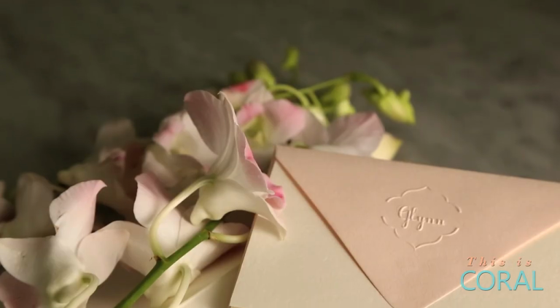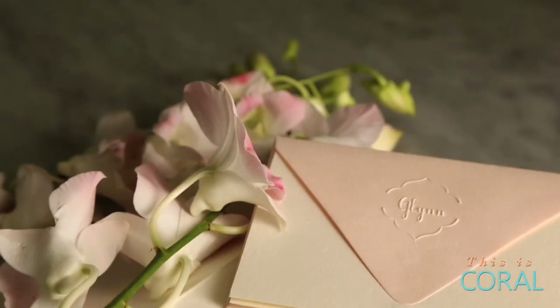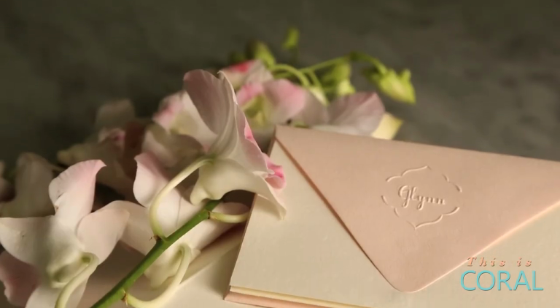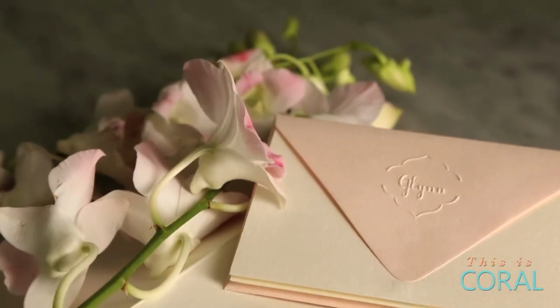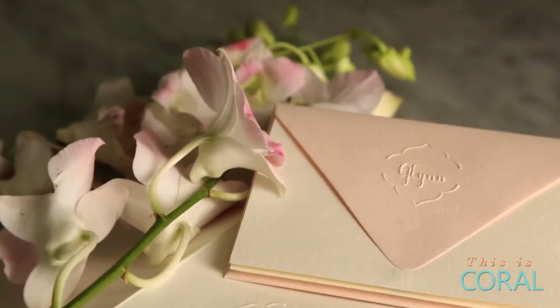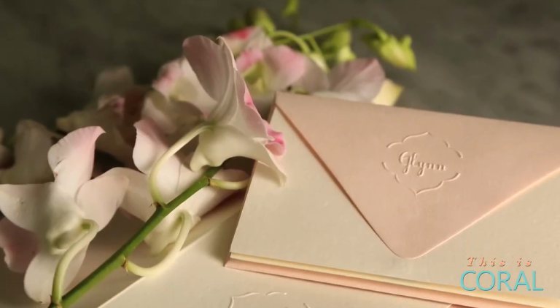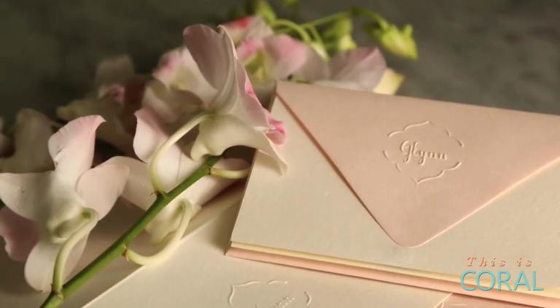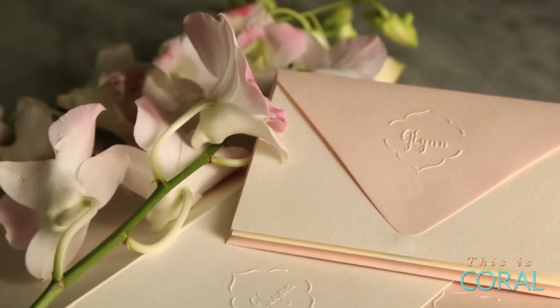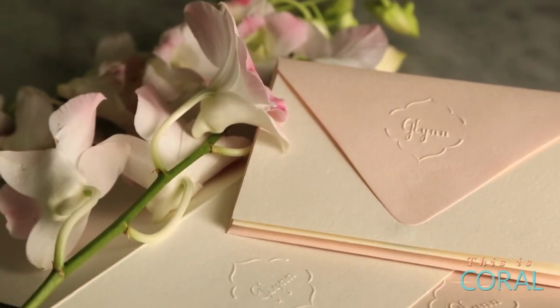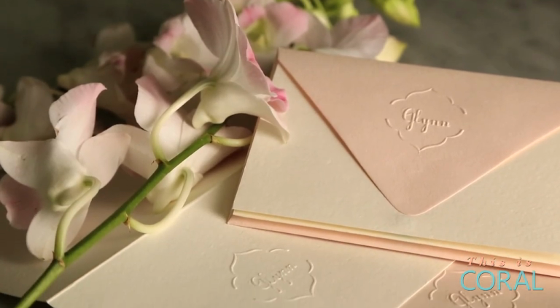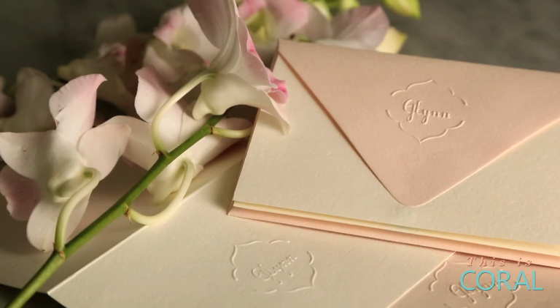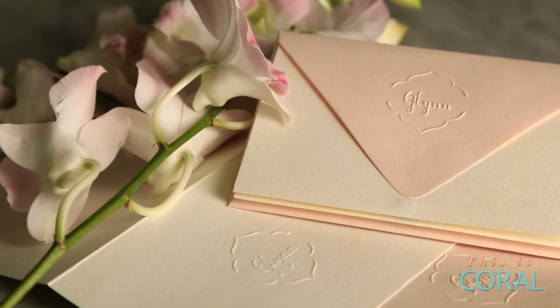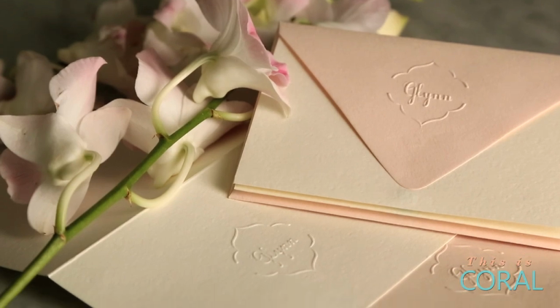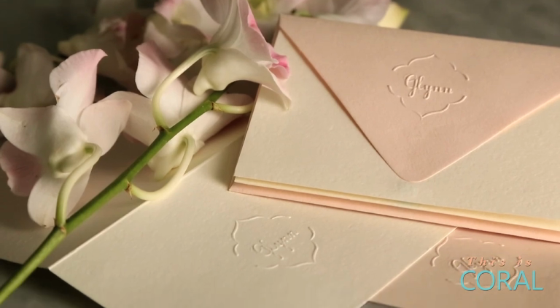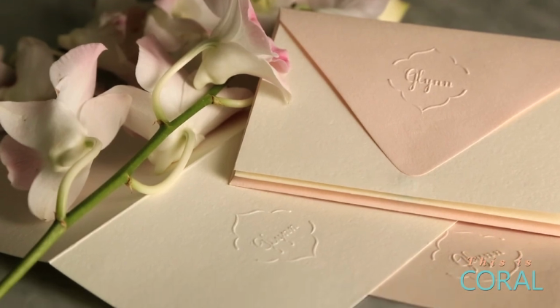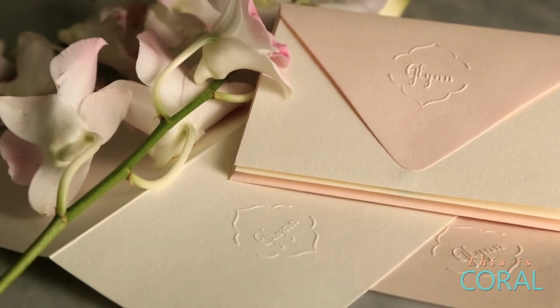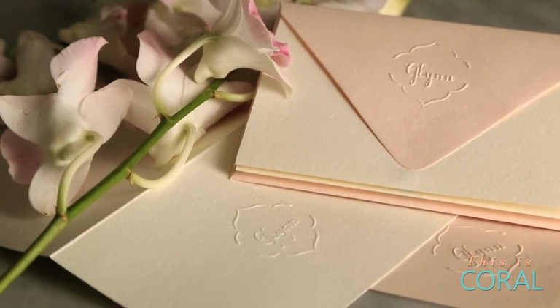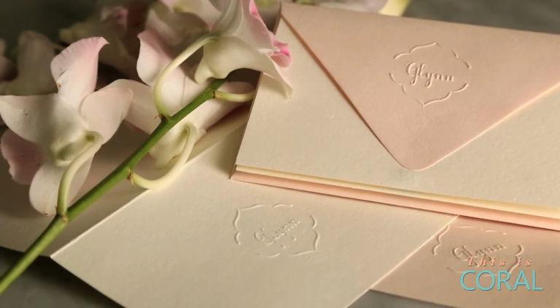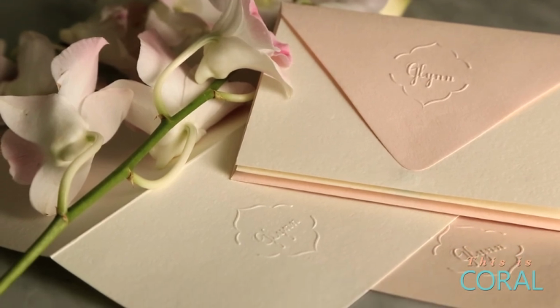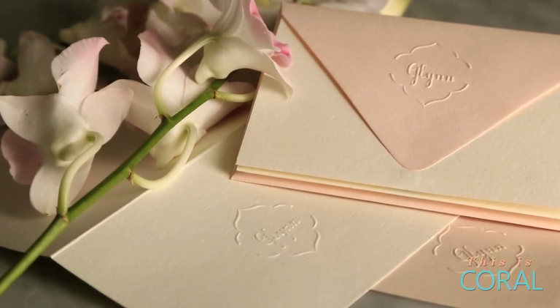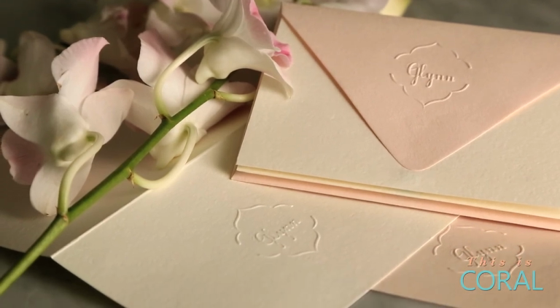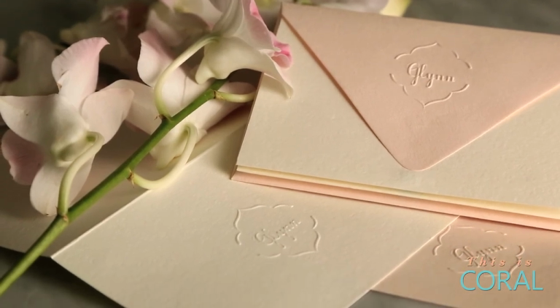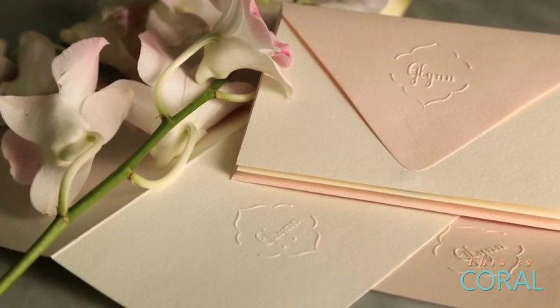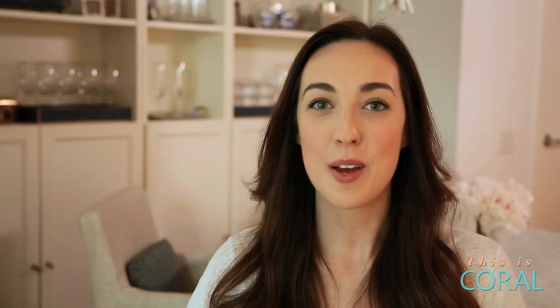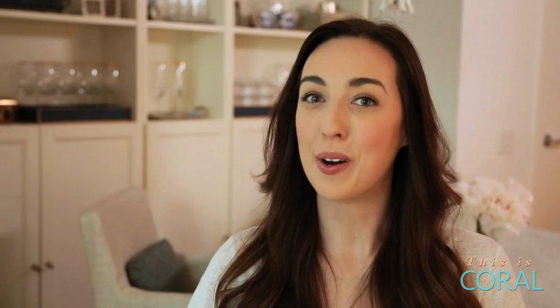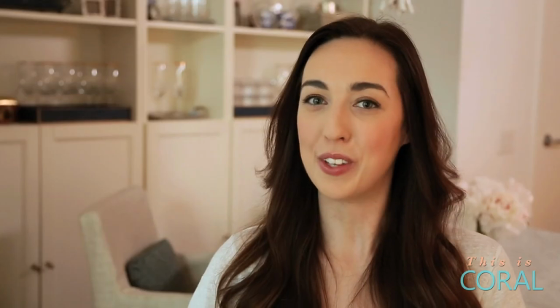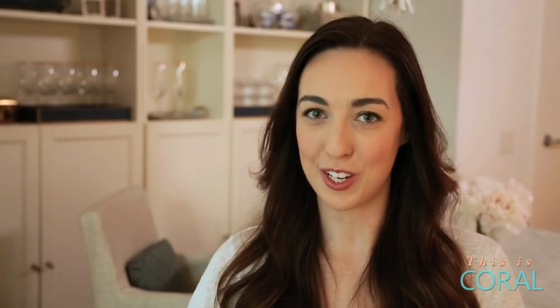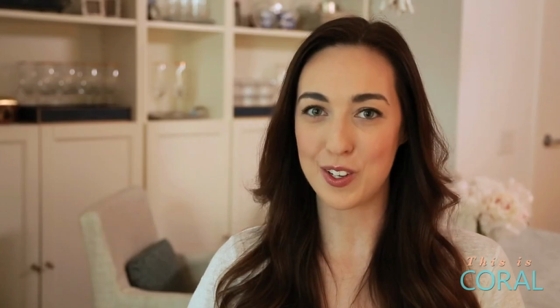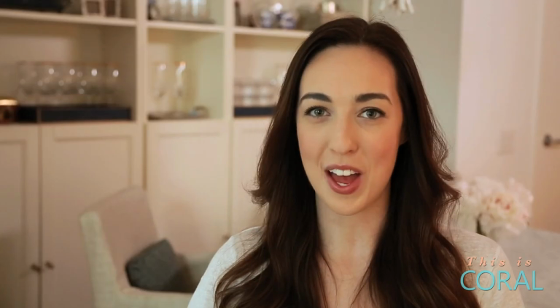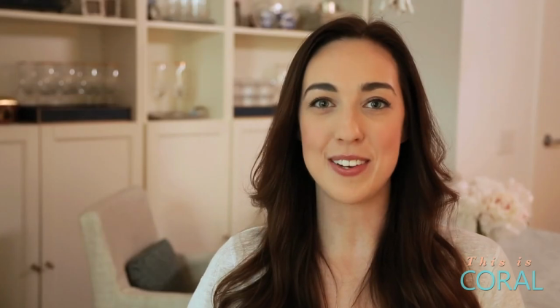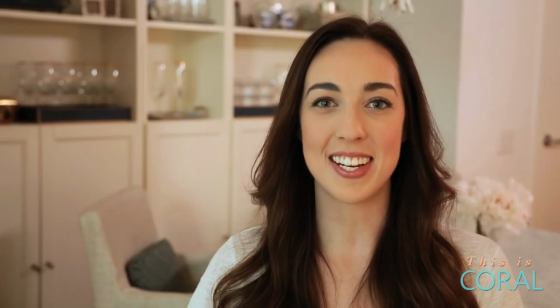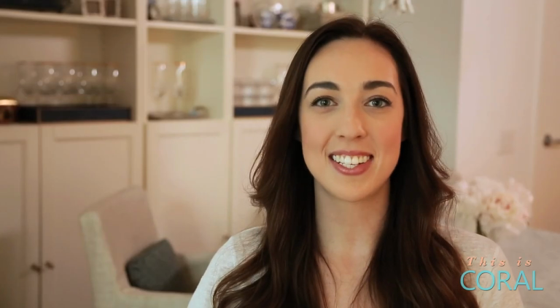And look at that! These cards will have people thinking that you spent a small fortune, but only you'll know that you didn't.